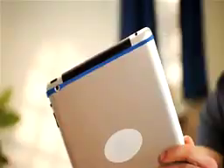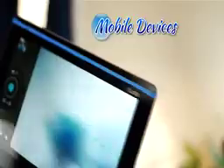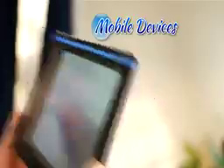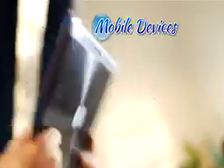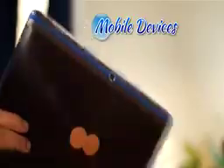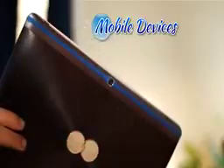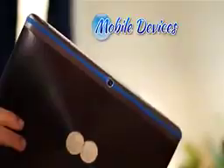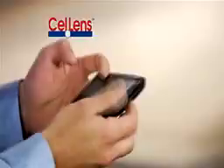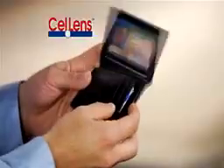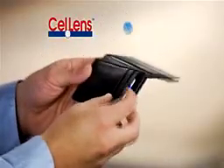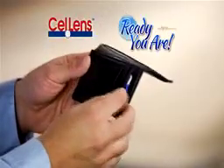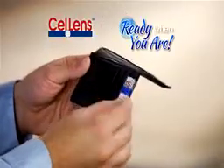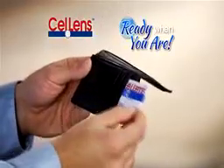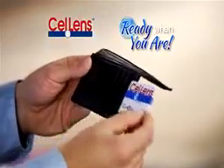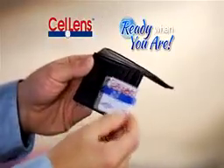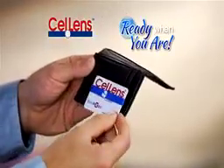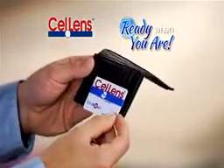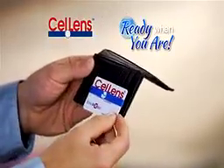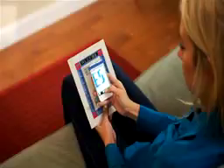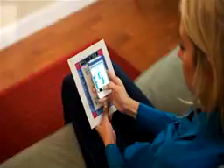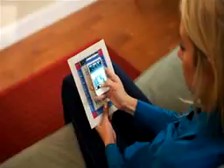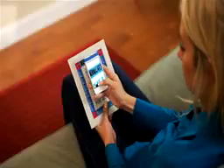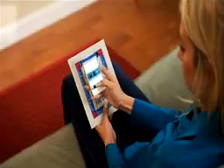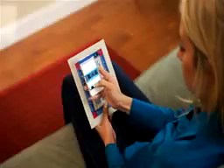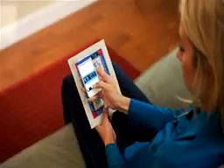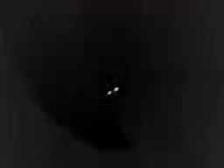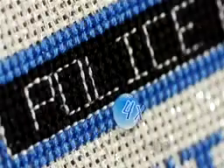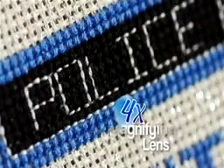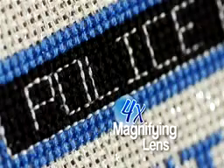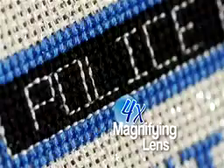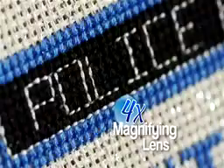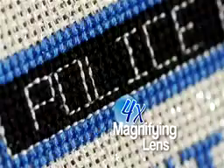tablets, and mobile devices. Cell Lens is always ready when you are to capture crystal-clear images with super-powered four-time magnification.